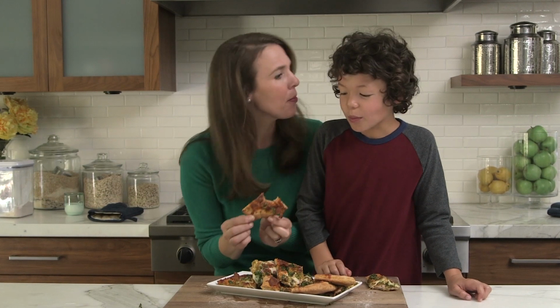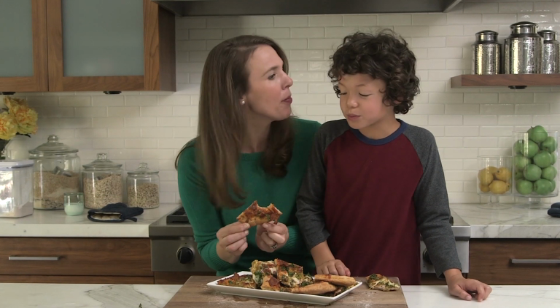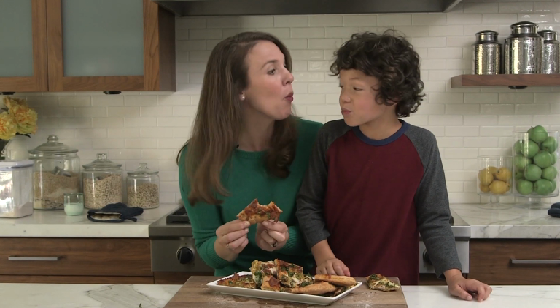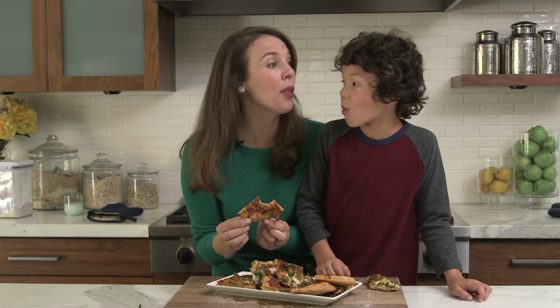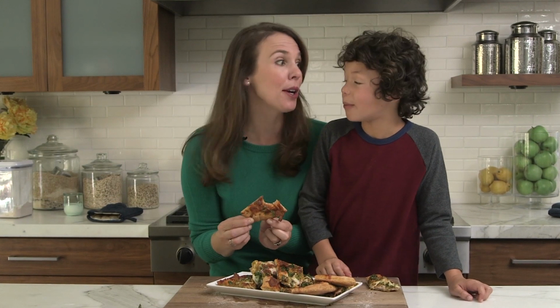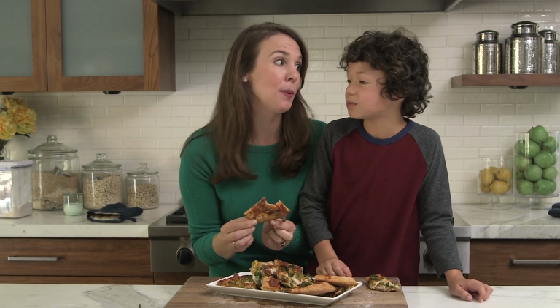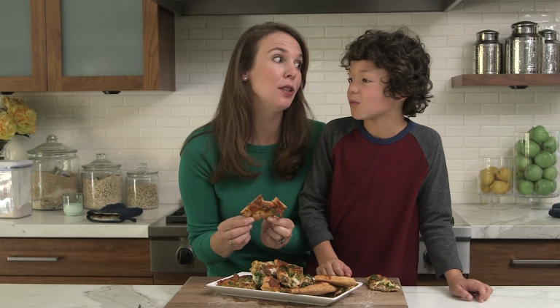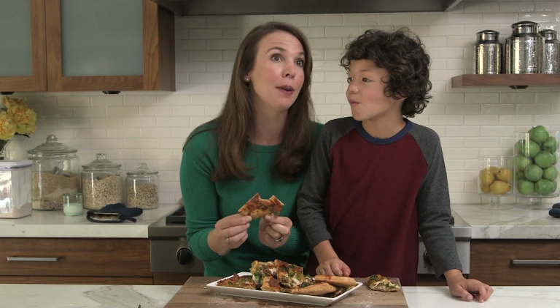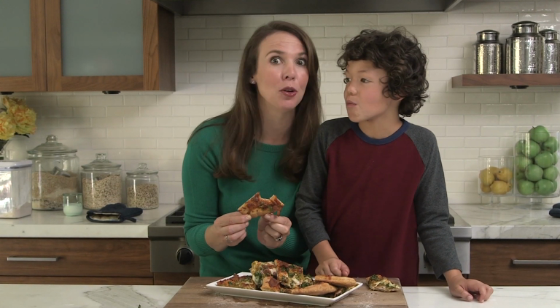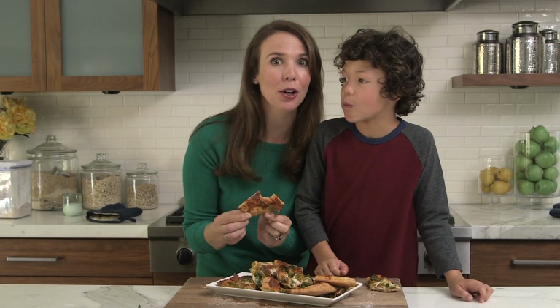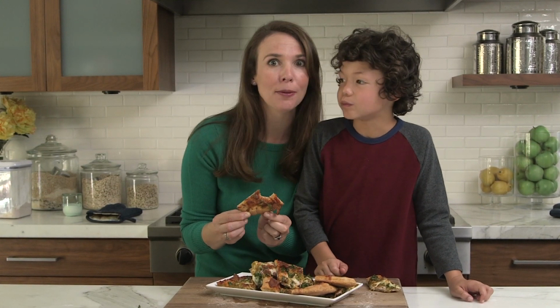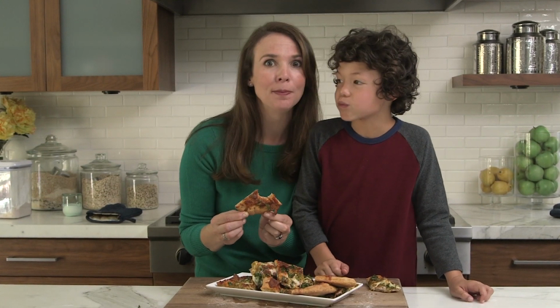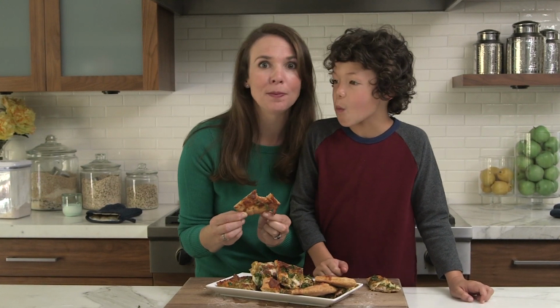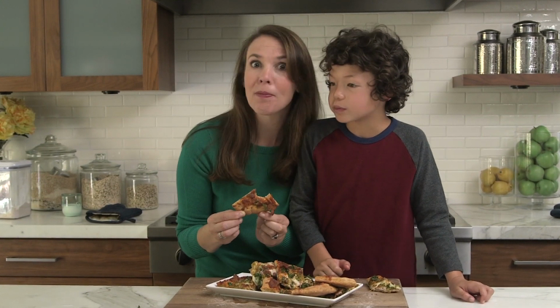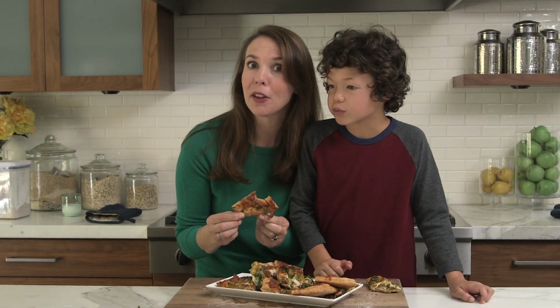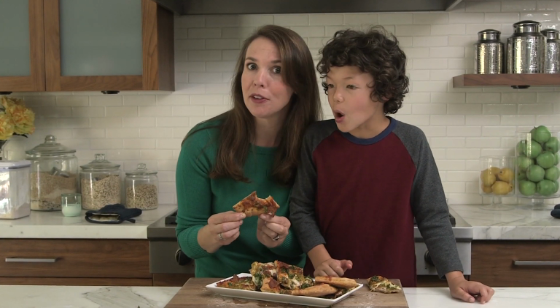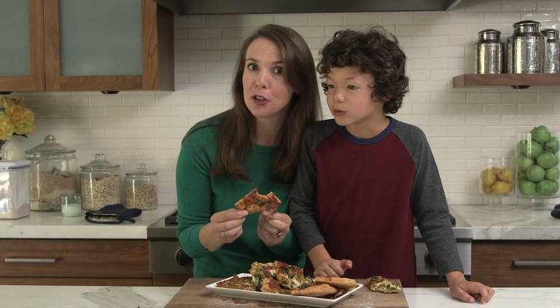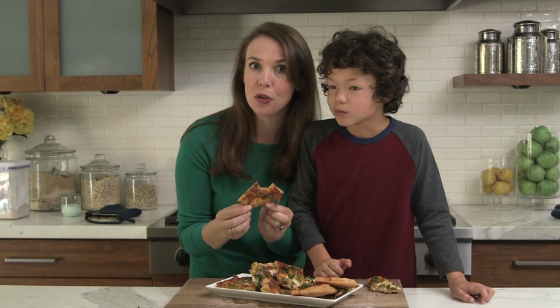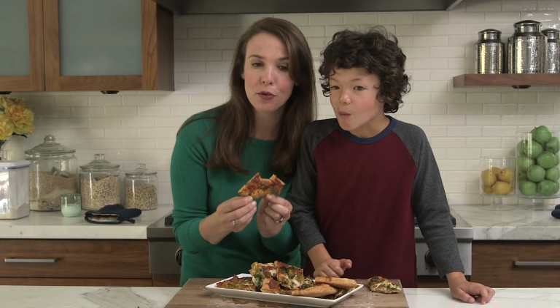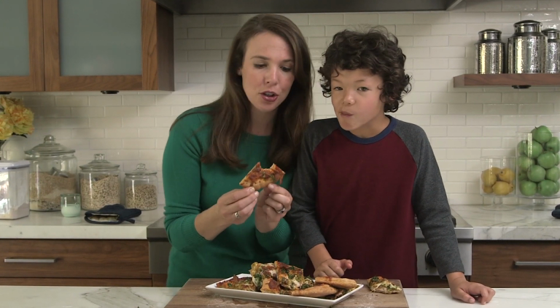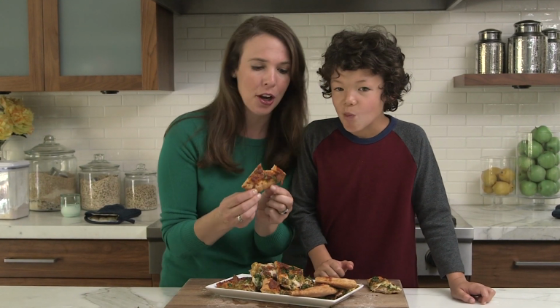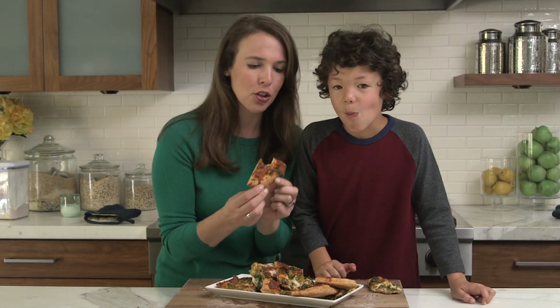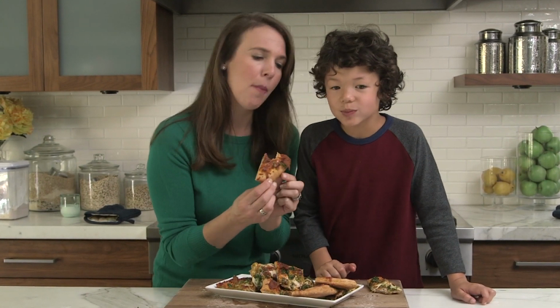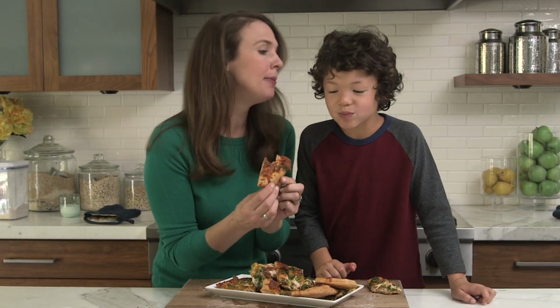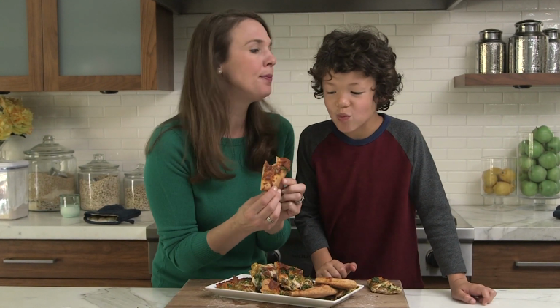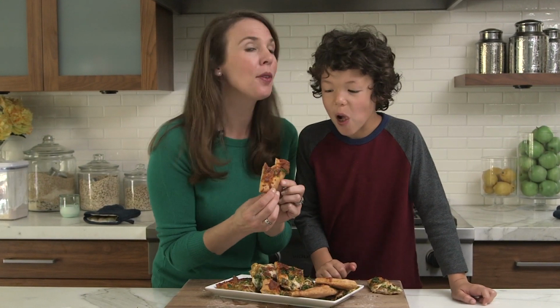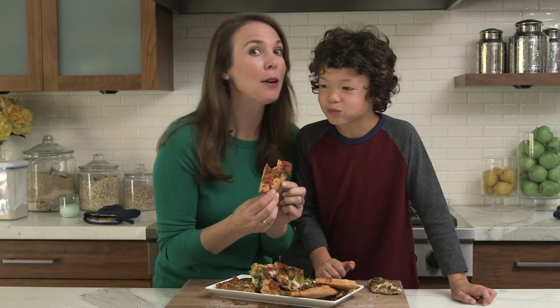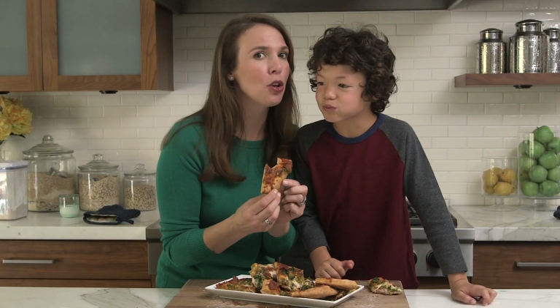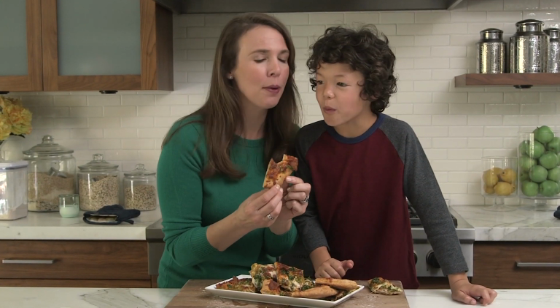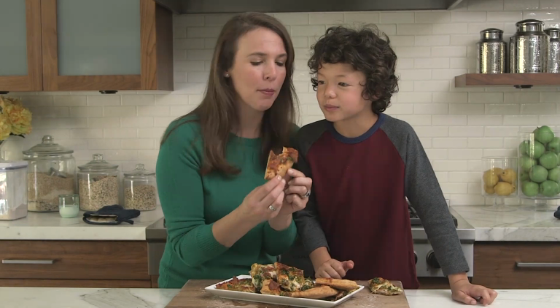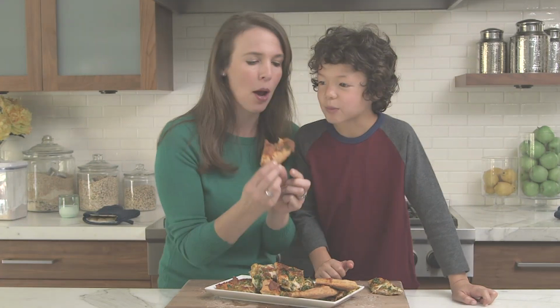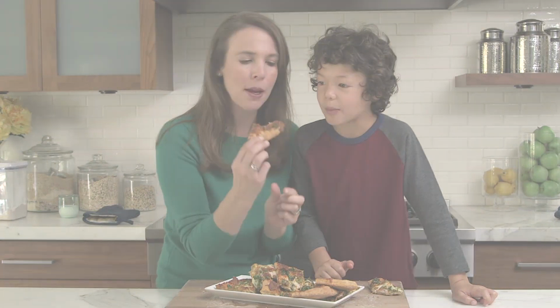One of the recipes in my new book, The 52 New Foods Challenge. Make sure you pick up a copy.